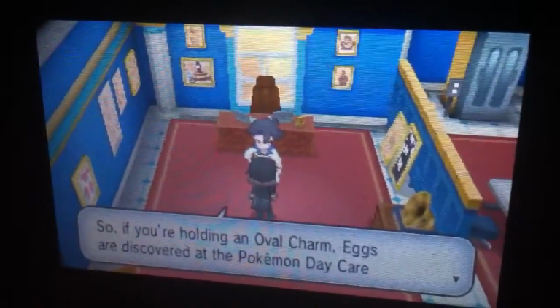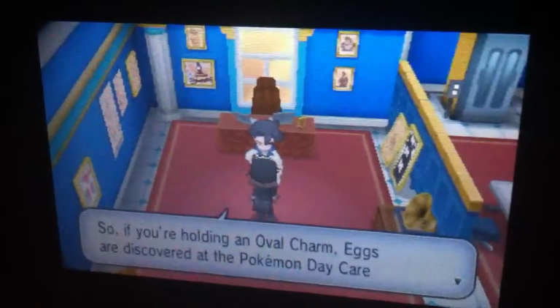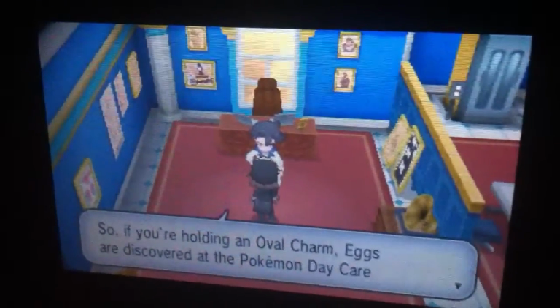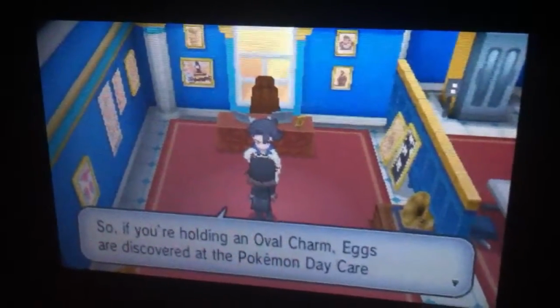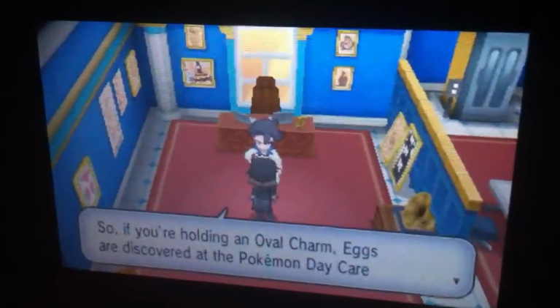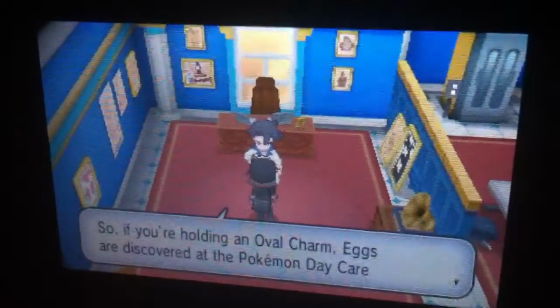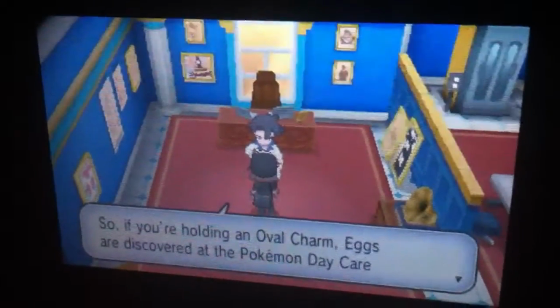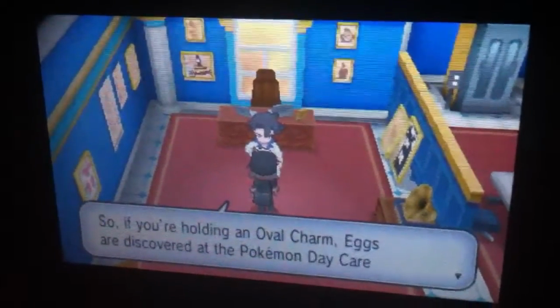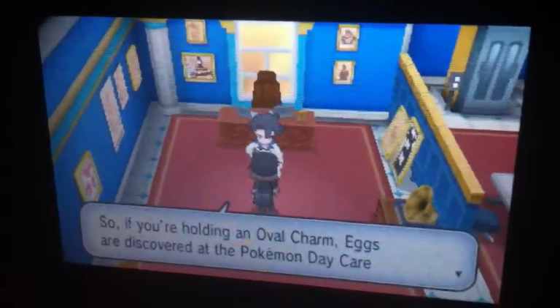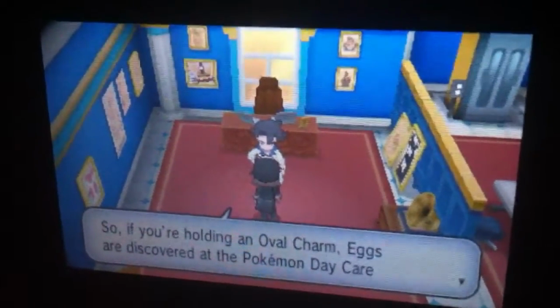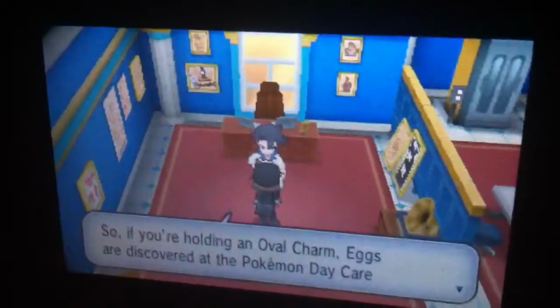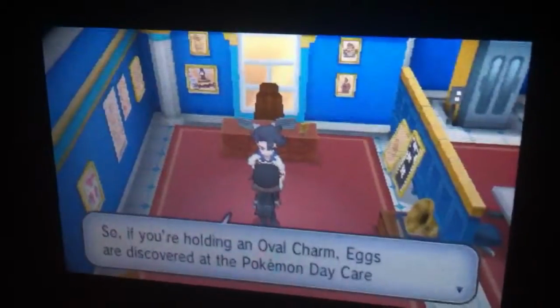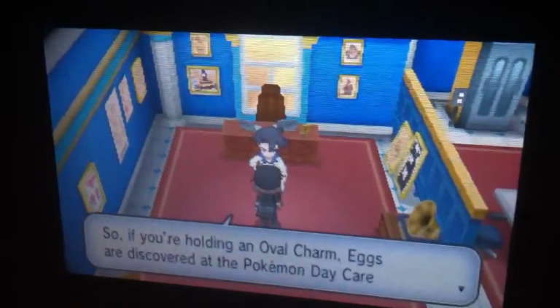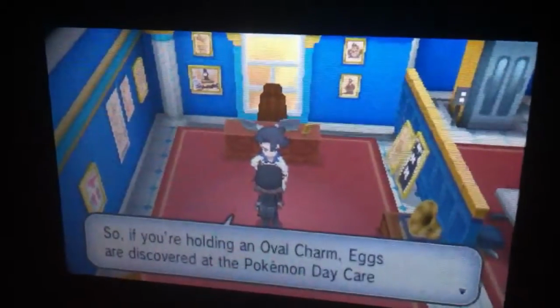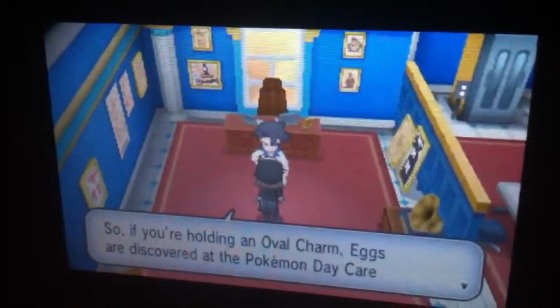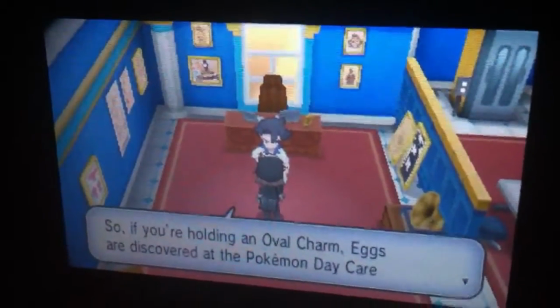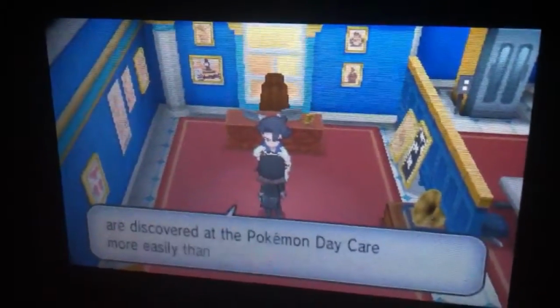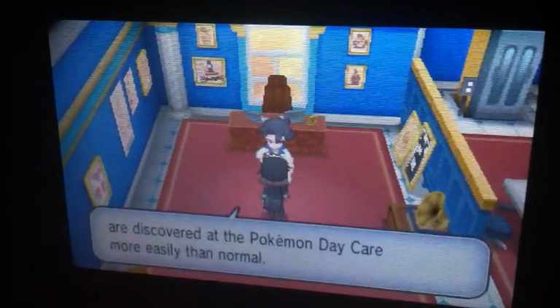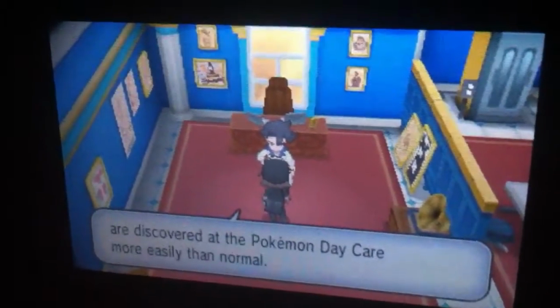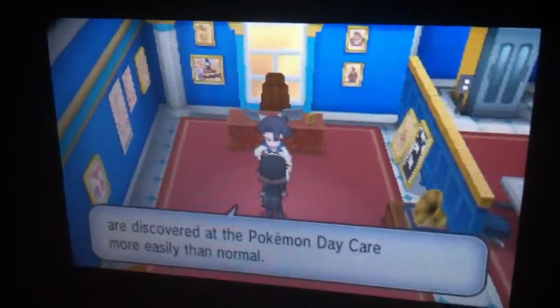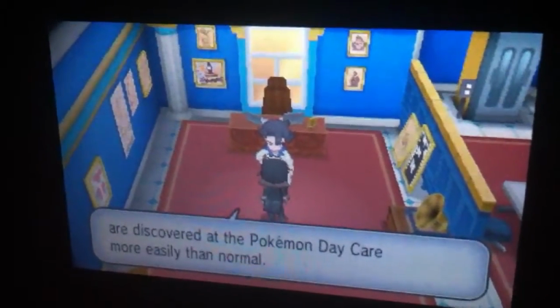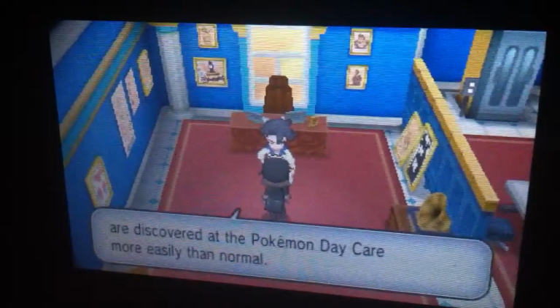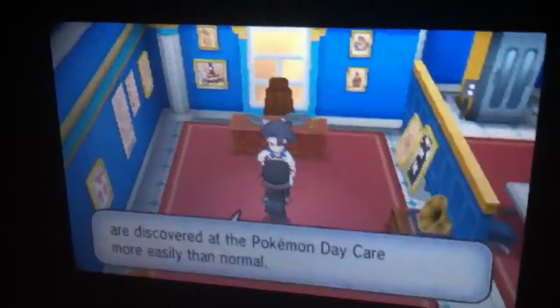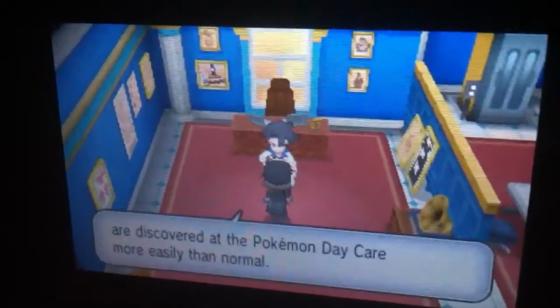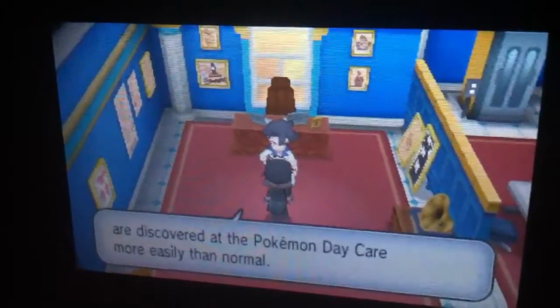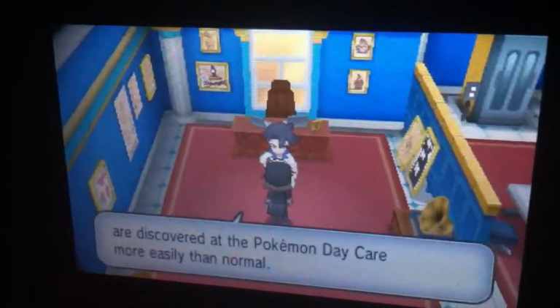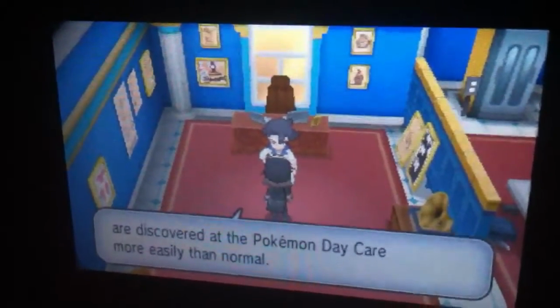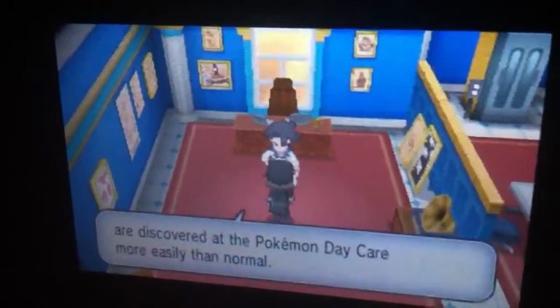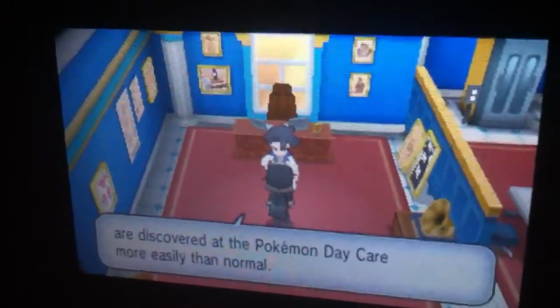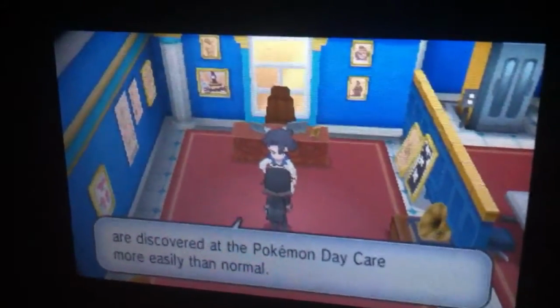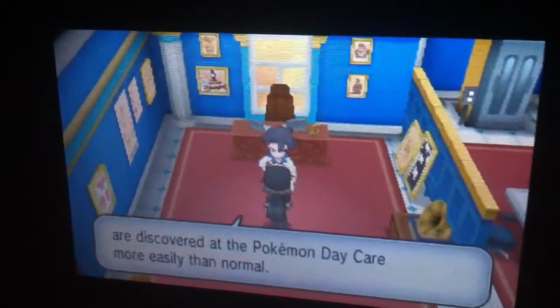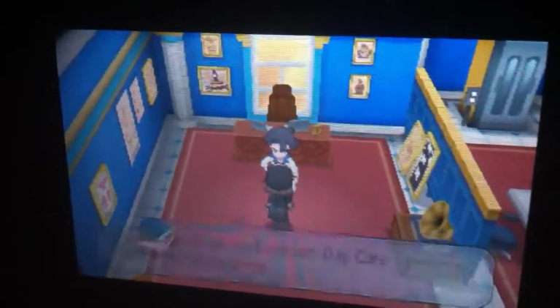So if you're holding an Oval Charm, eggs are discovered at the Pokémon Daycare more easily than normal.